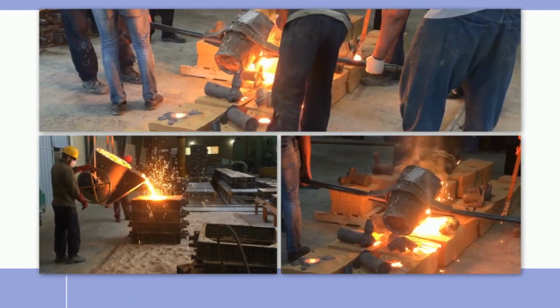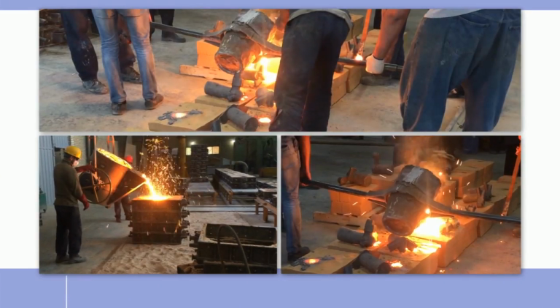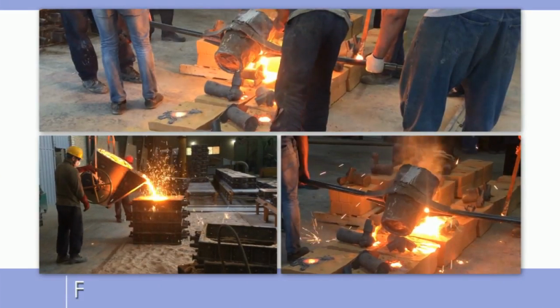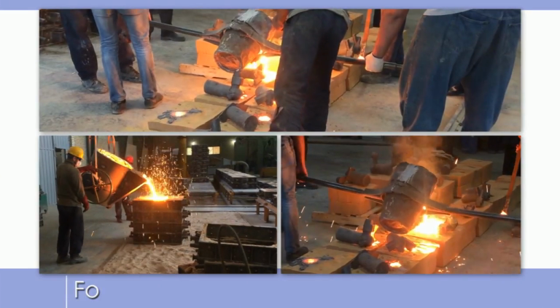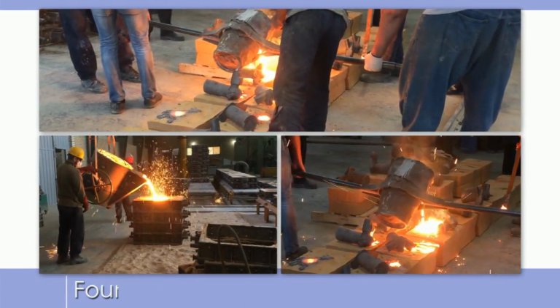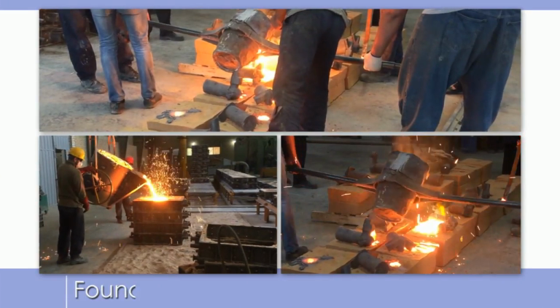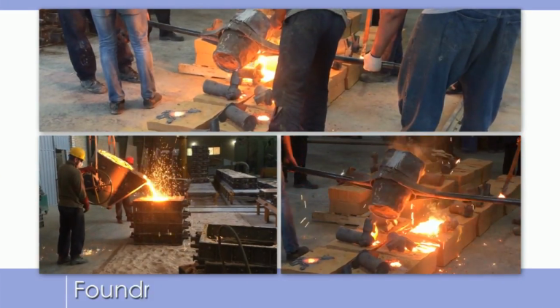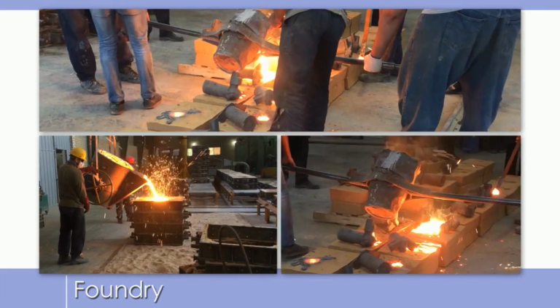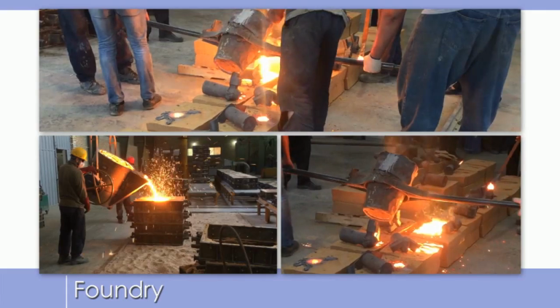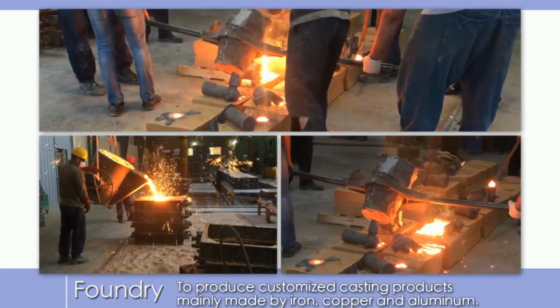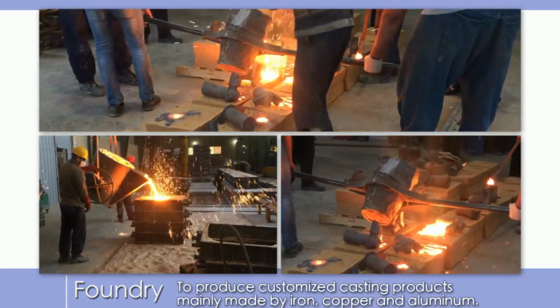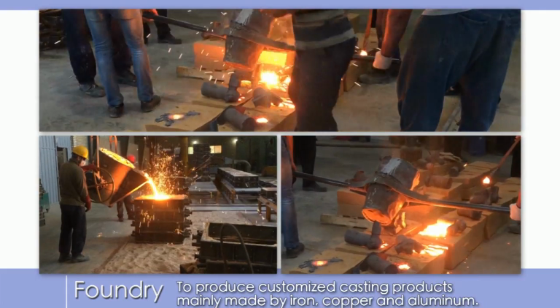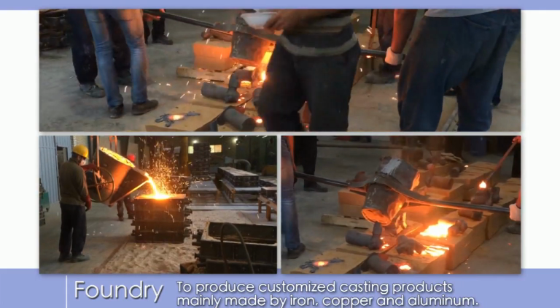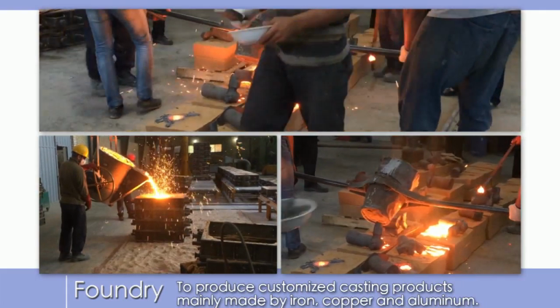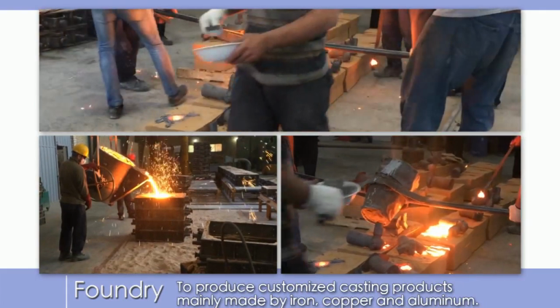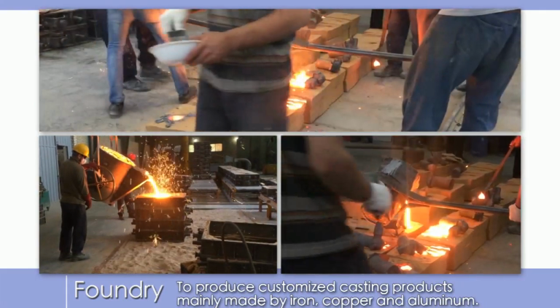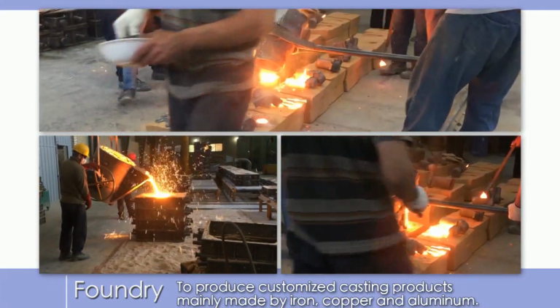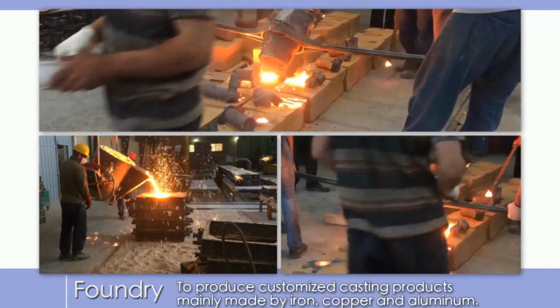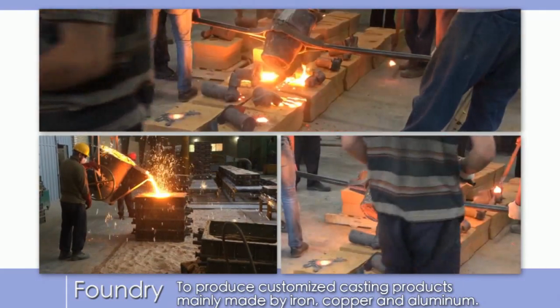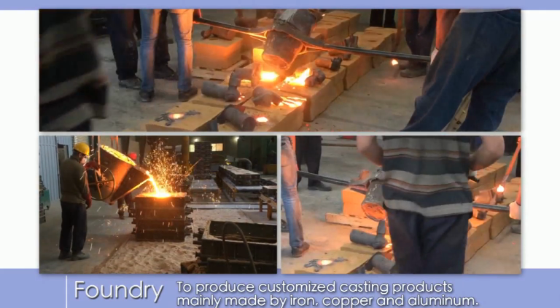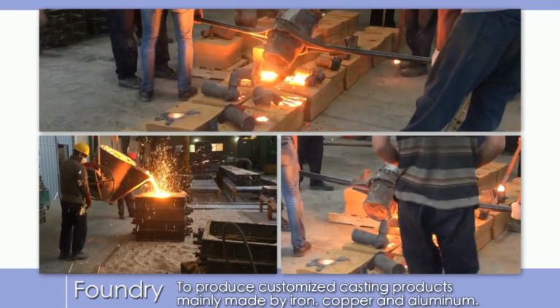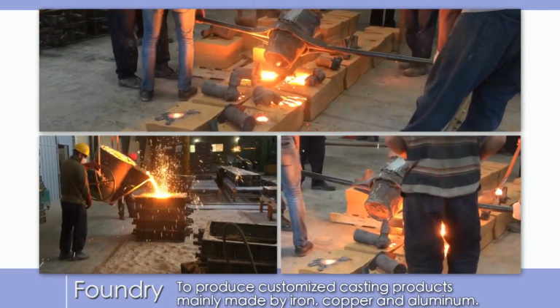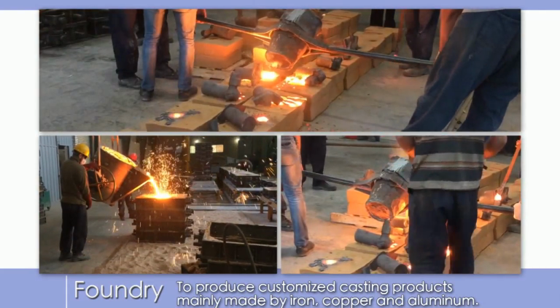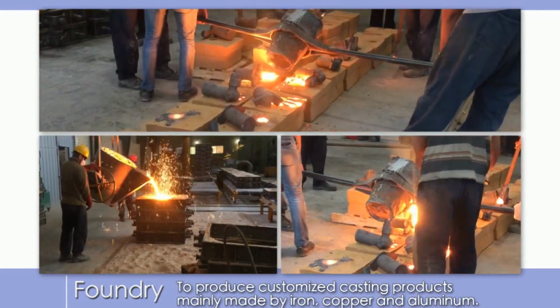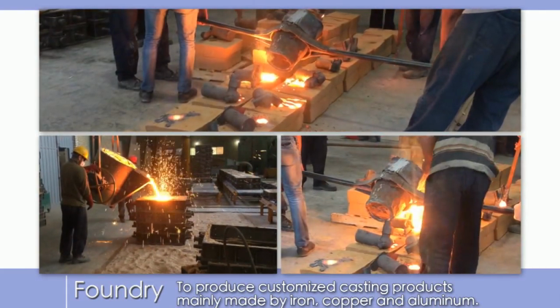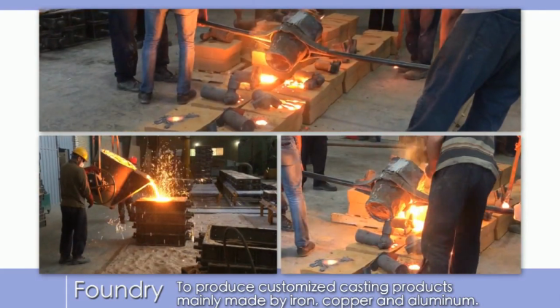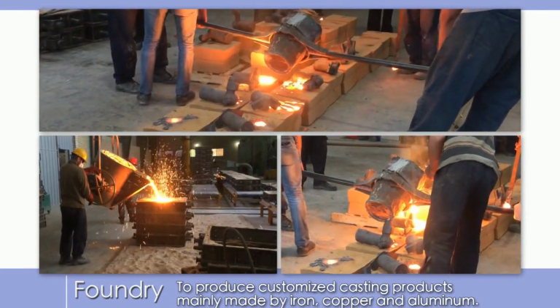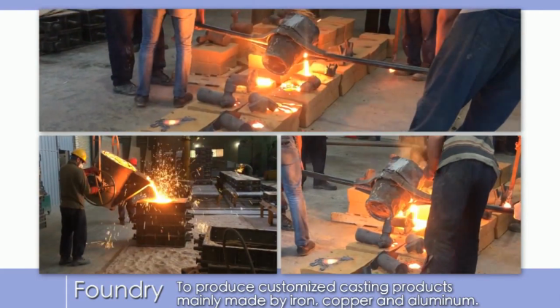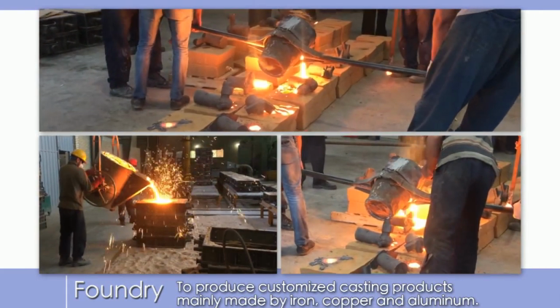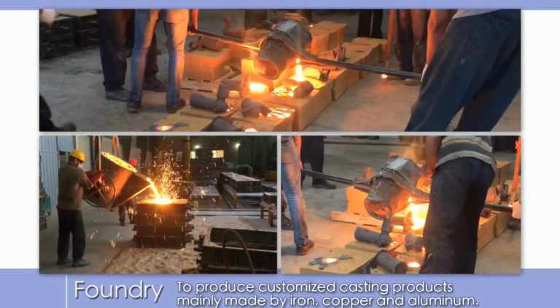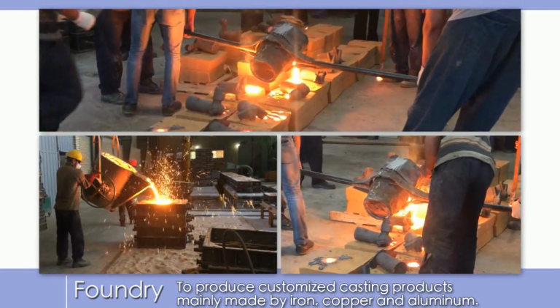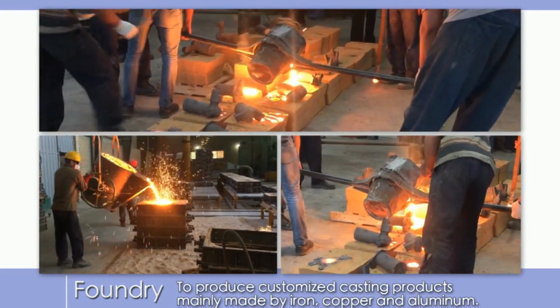Foundry to produce customized casting products, mainly made by iron, copper and aluminum.